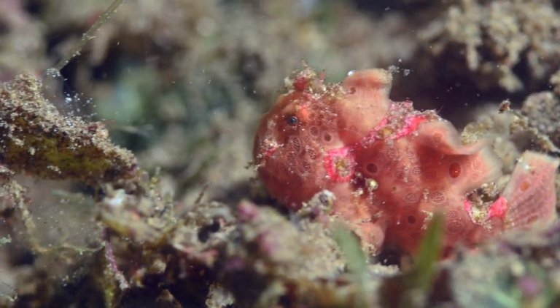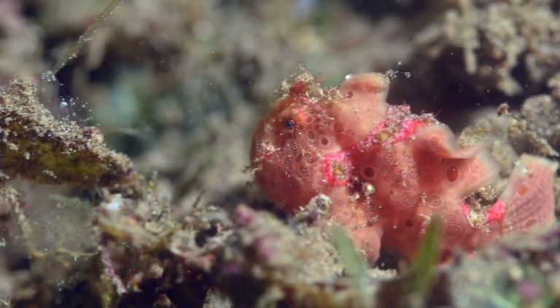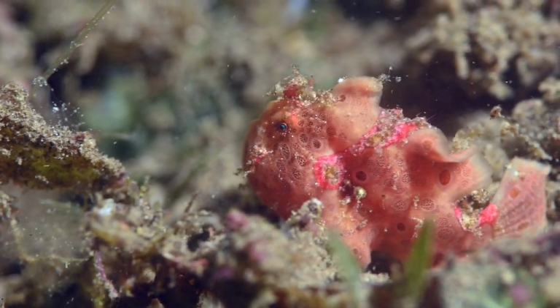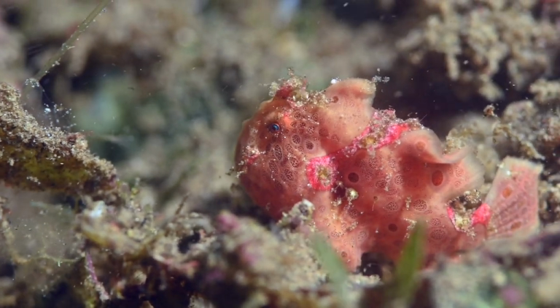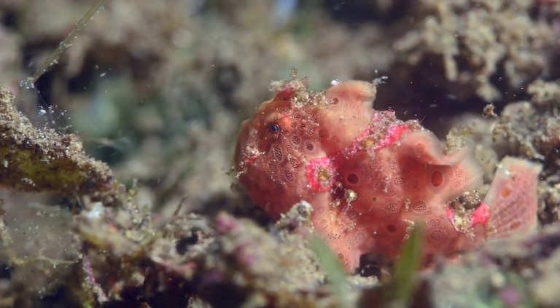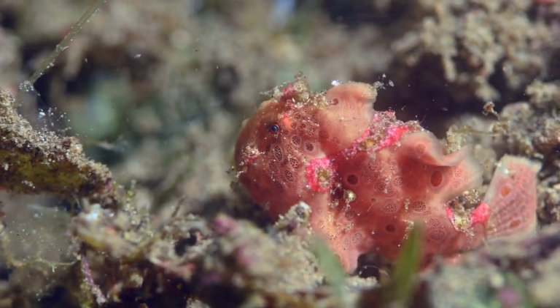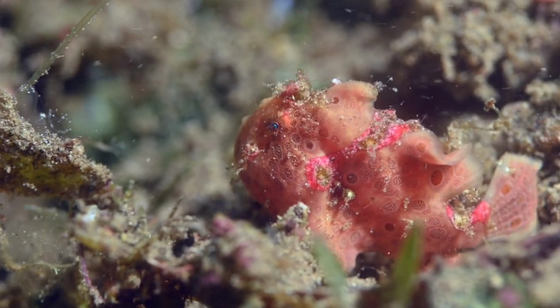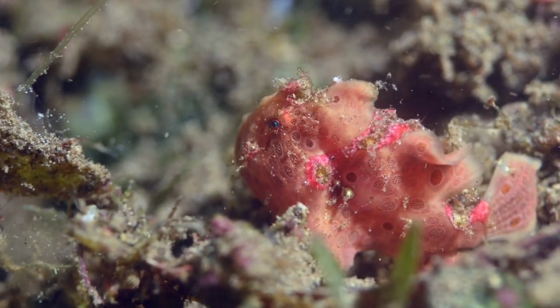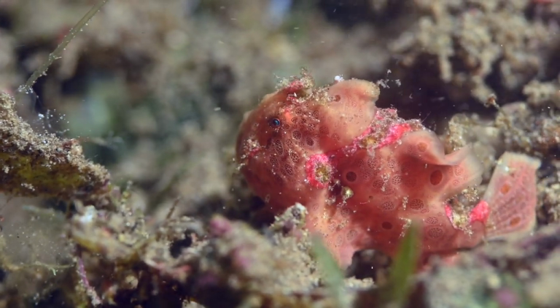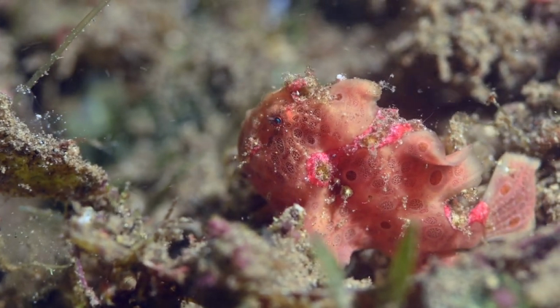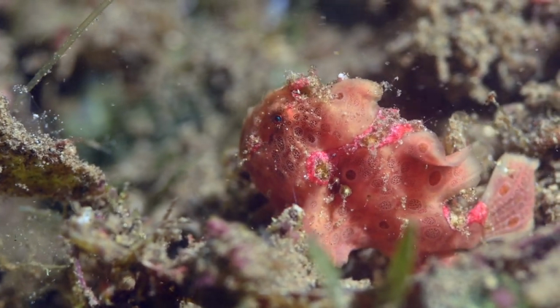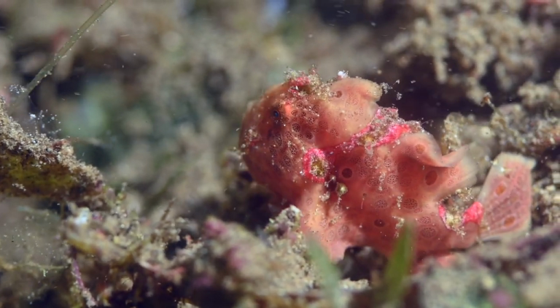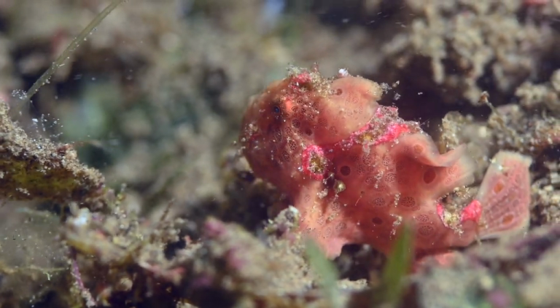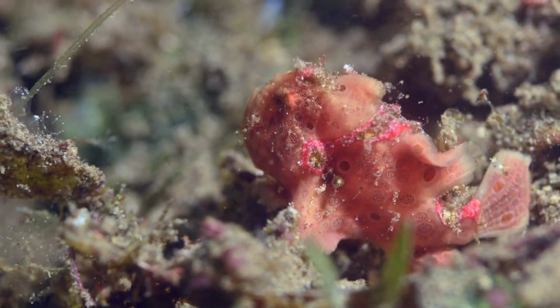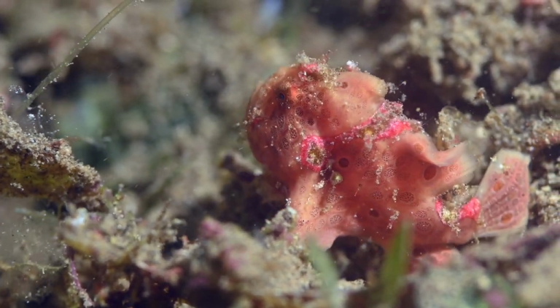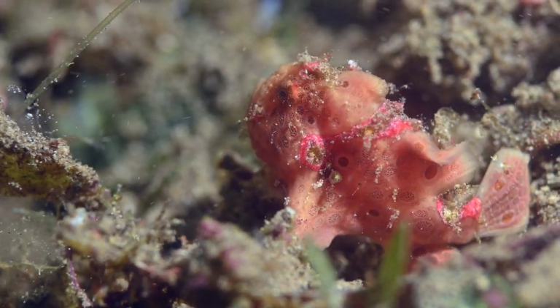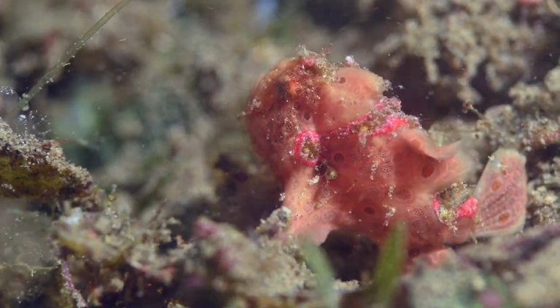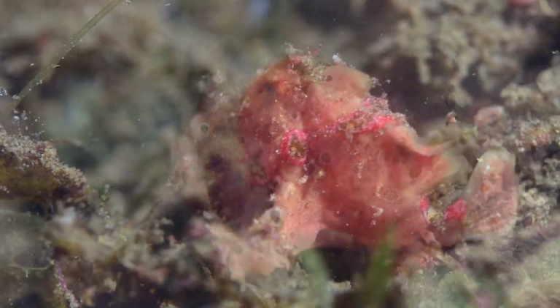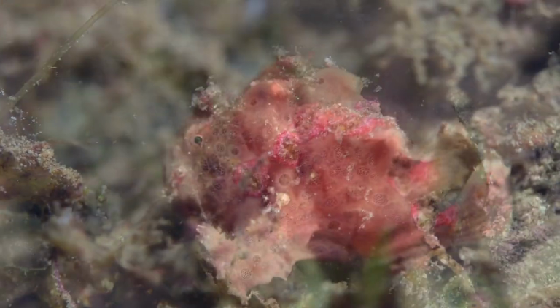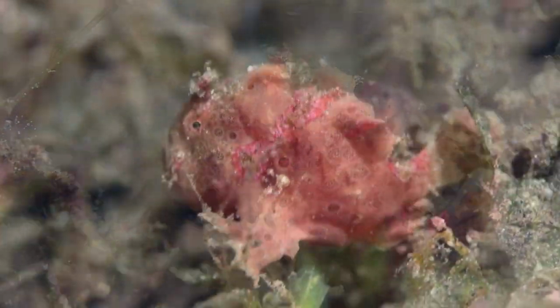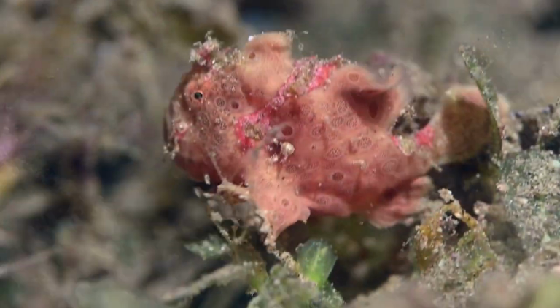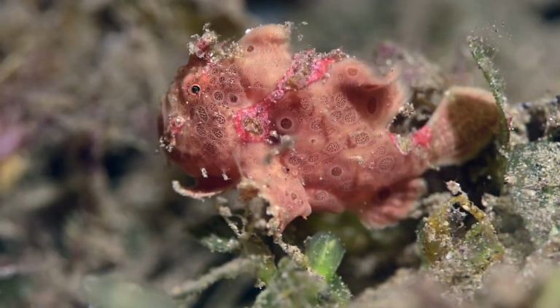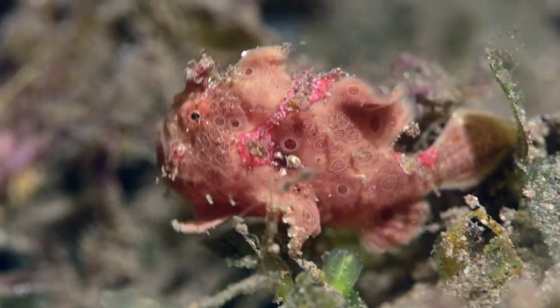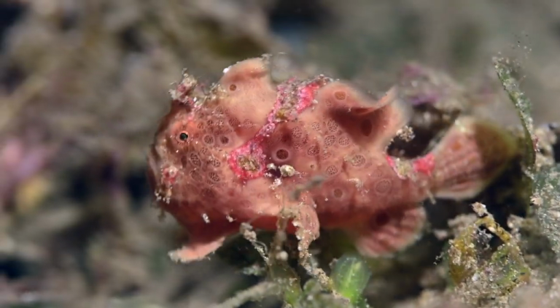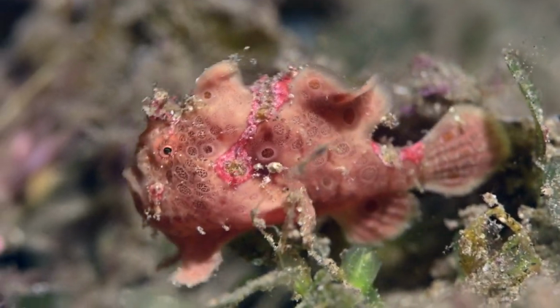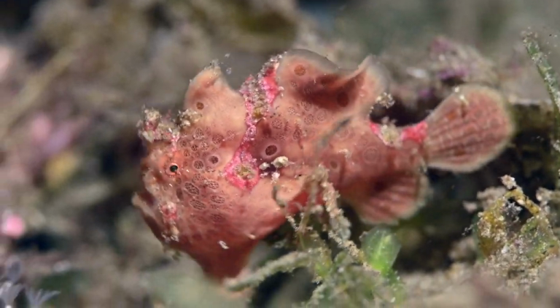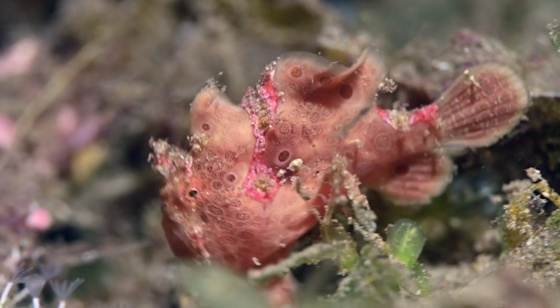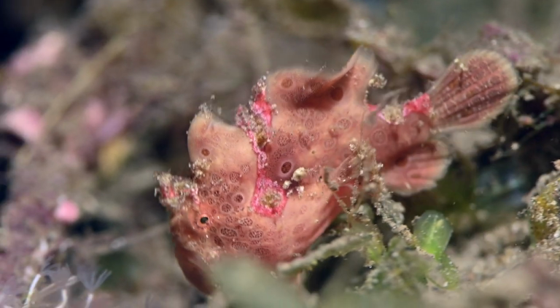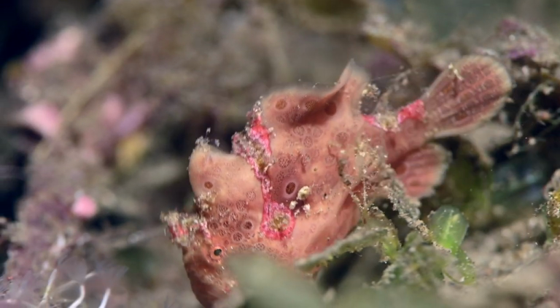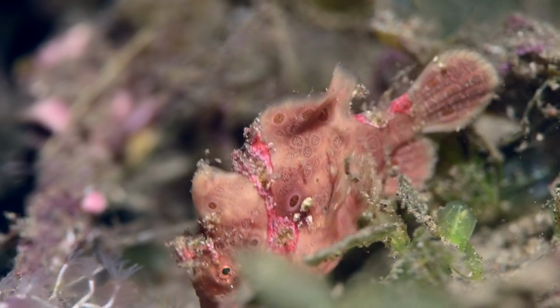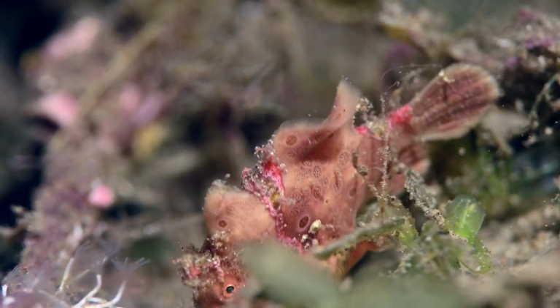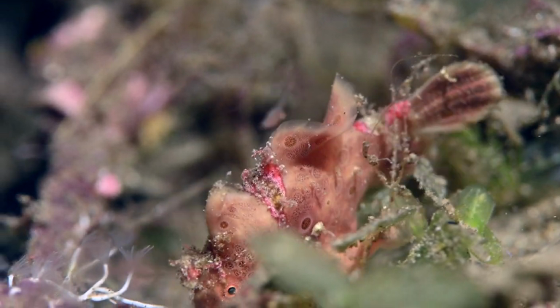Frogfish are carnivores. They eat fish, crustaceans and other smaller frogfish.